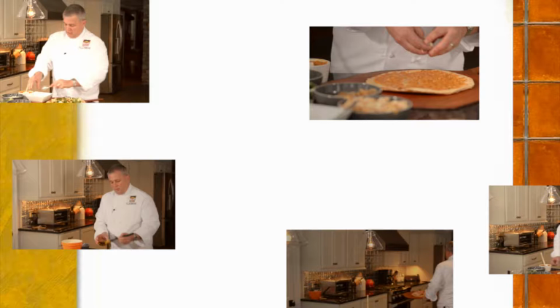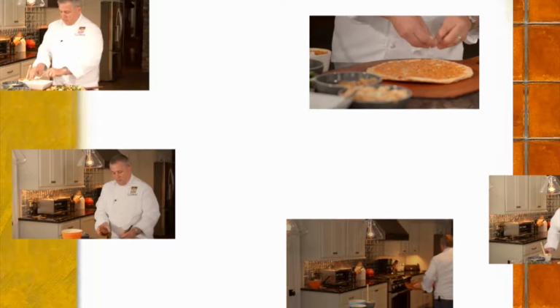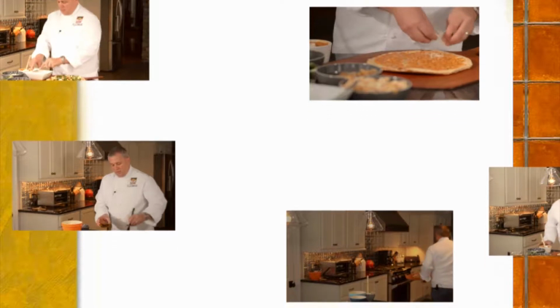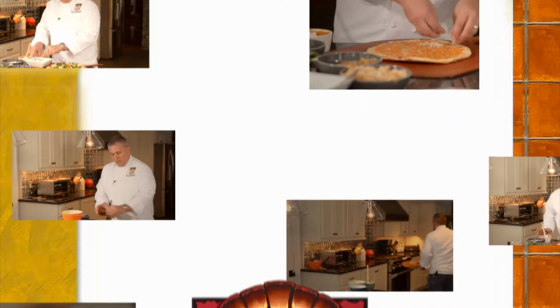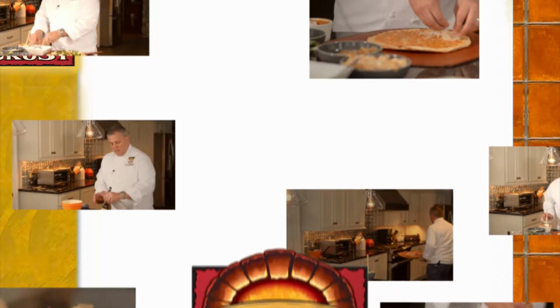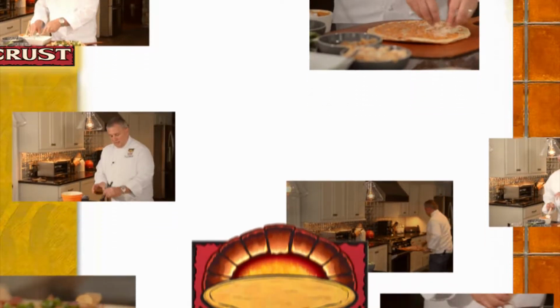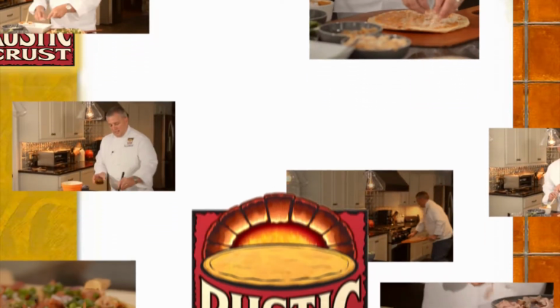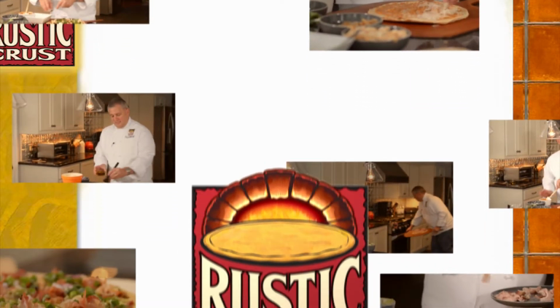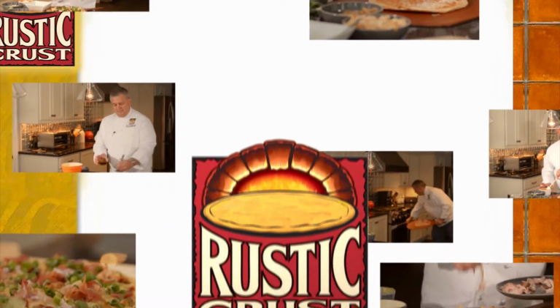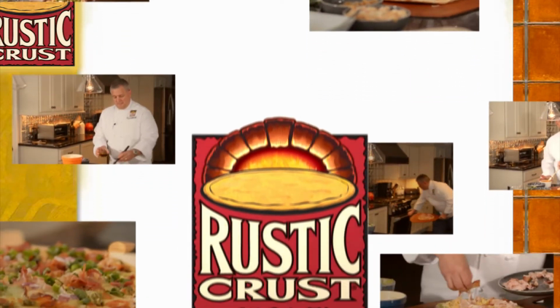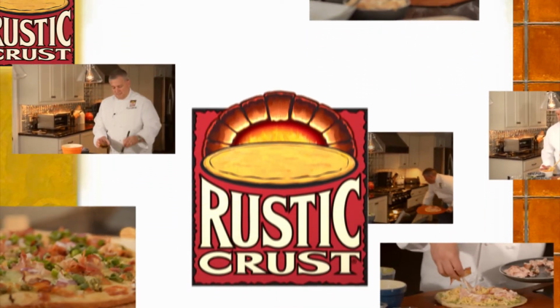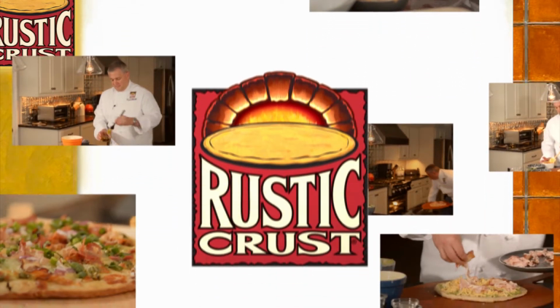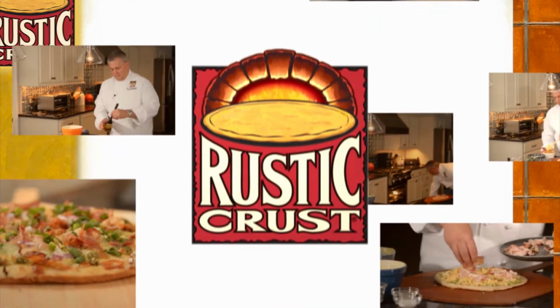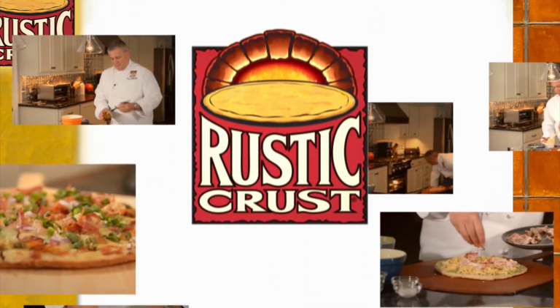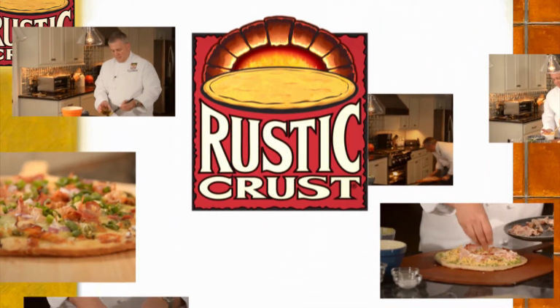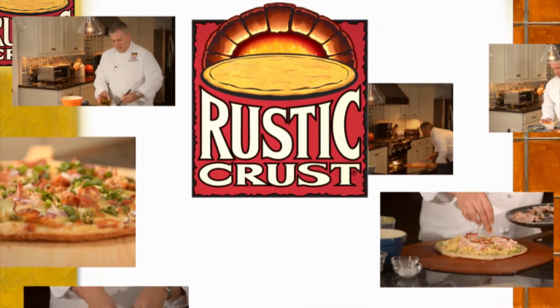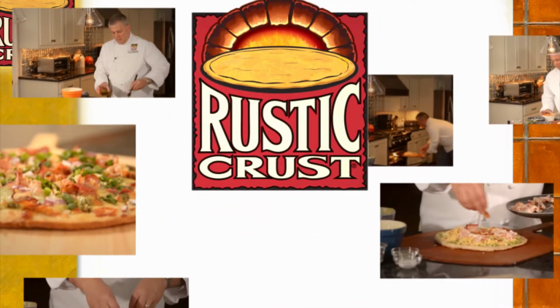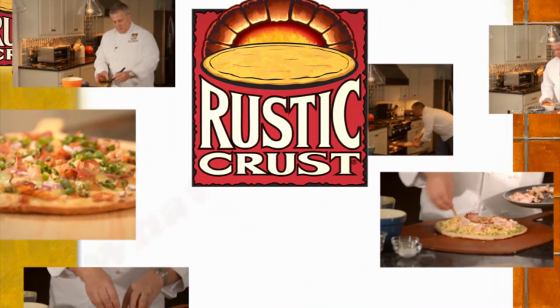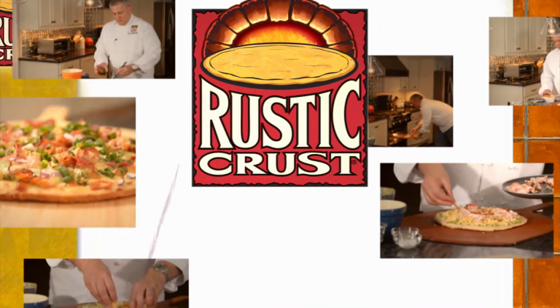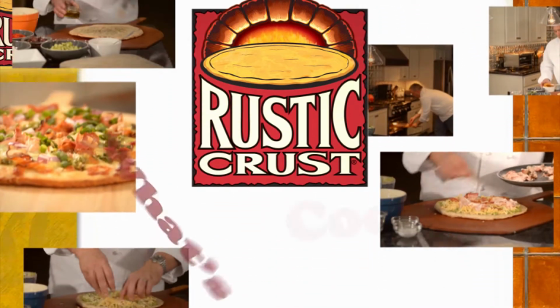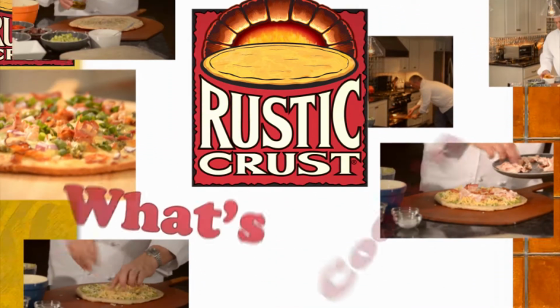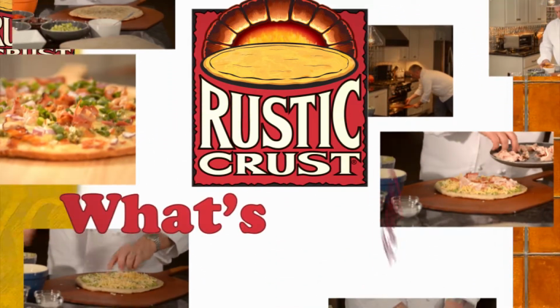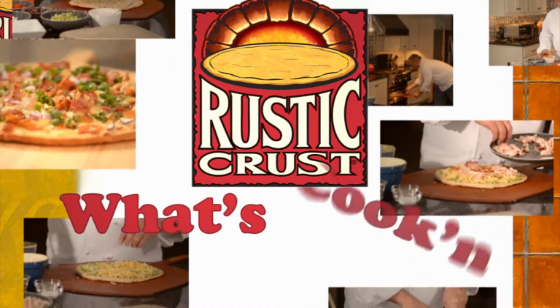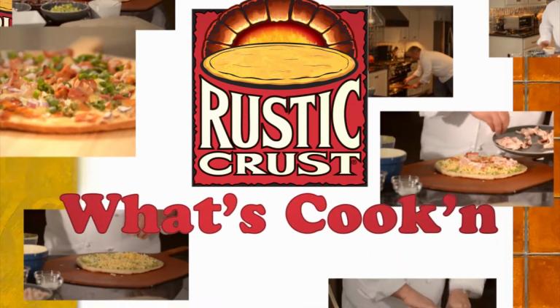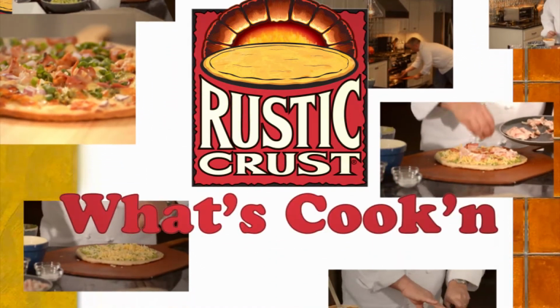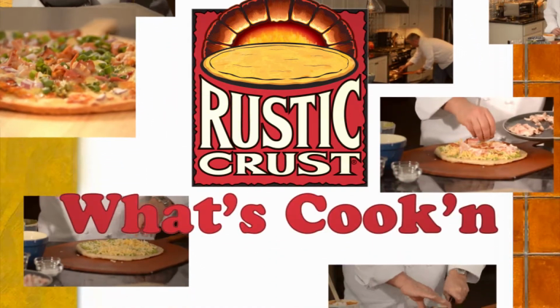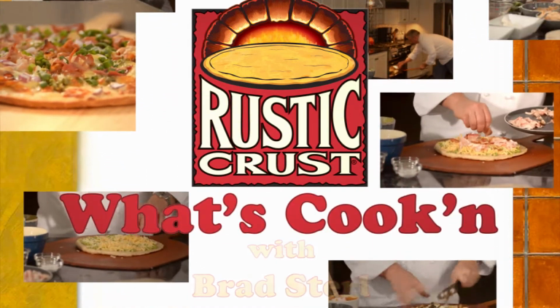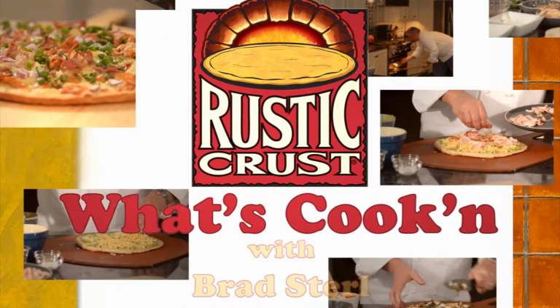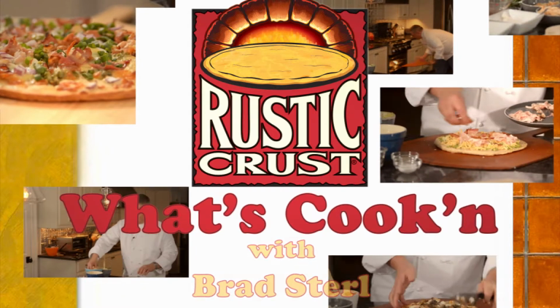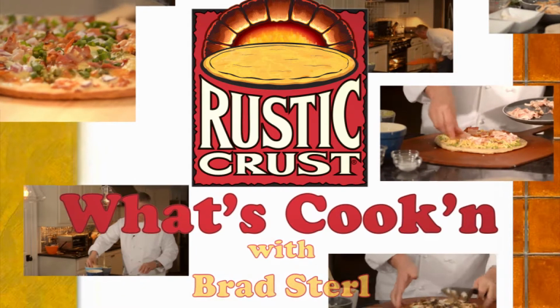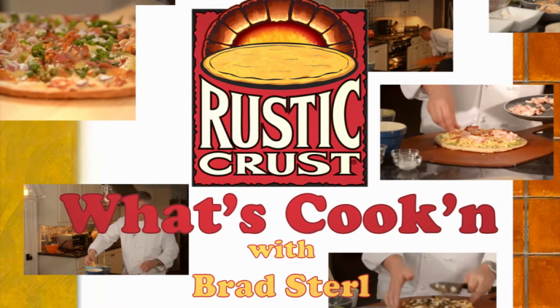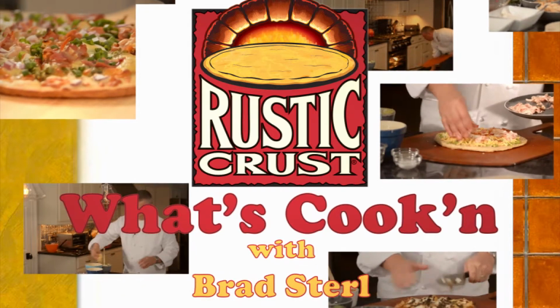Rustic Crust Pizza presents What's Cookin' with Rustic Crust's founder and president, Brad Sterl. Here's Brad.